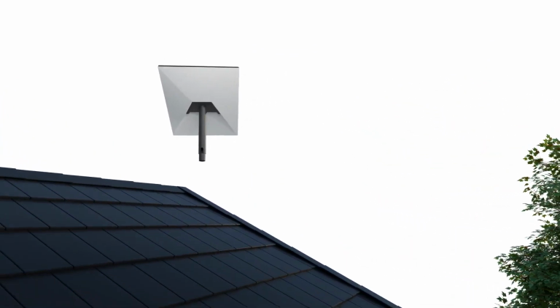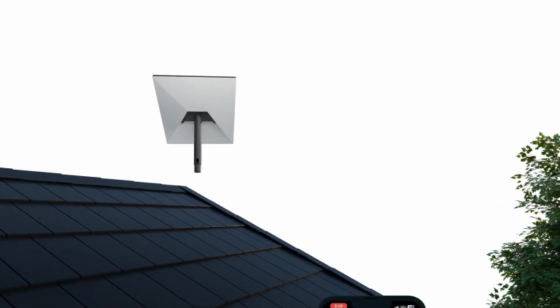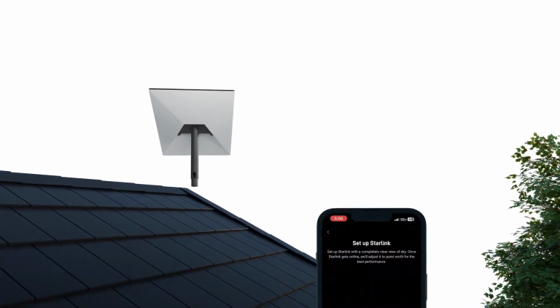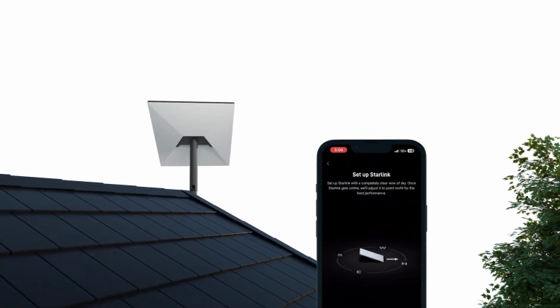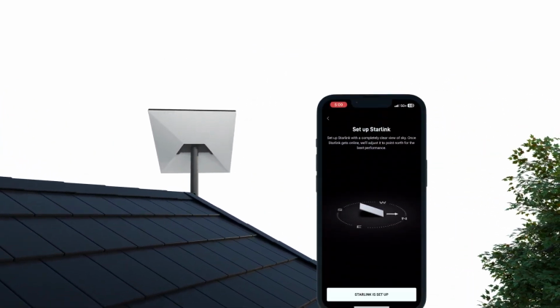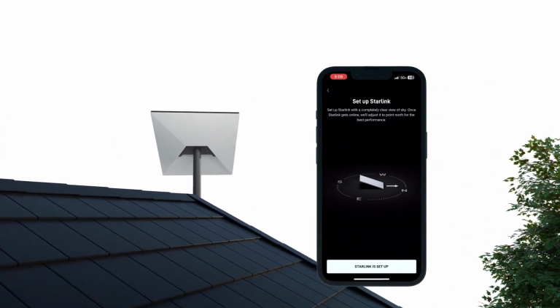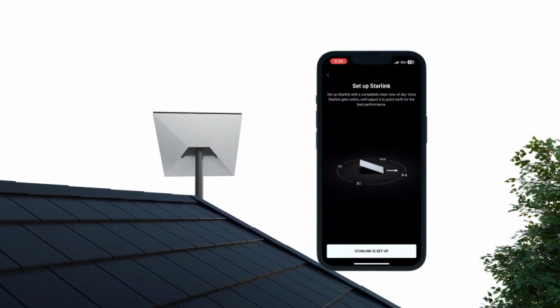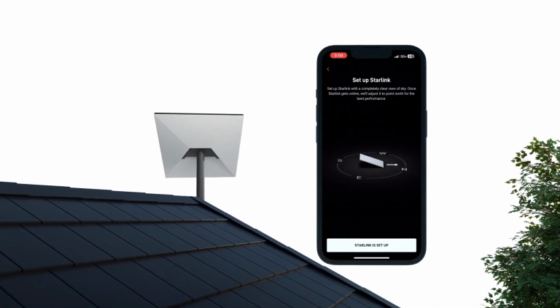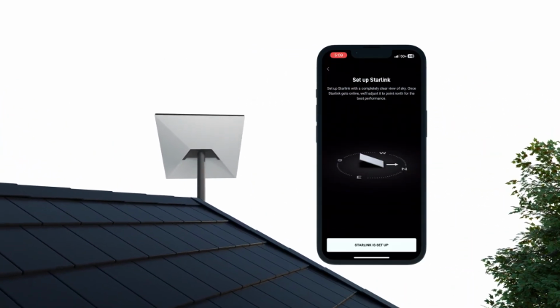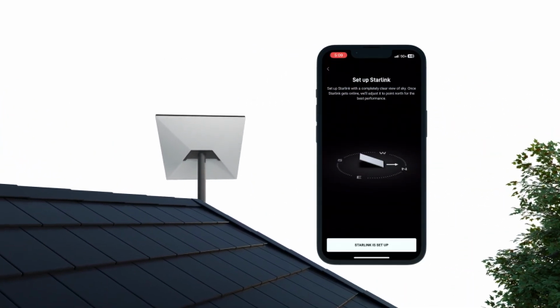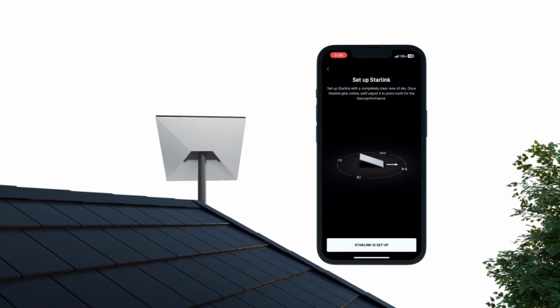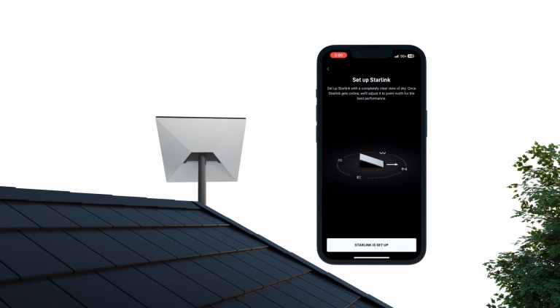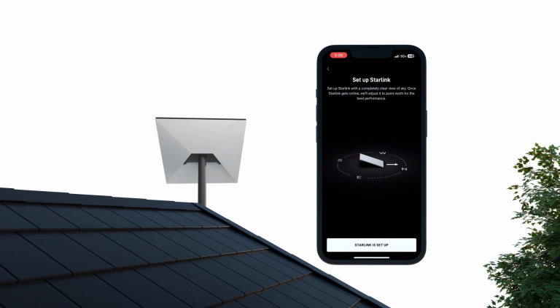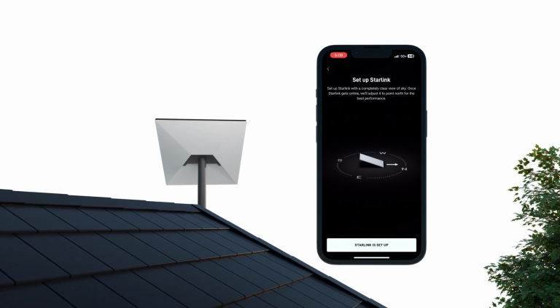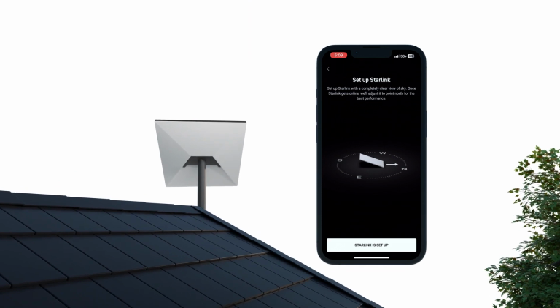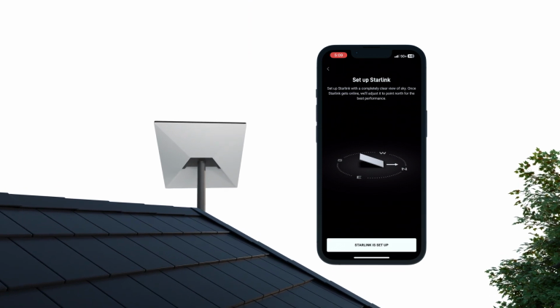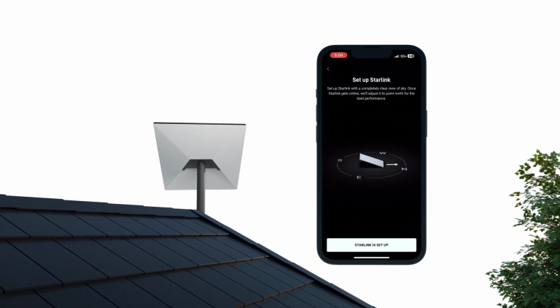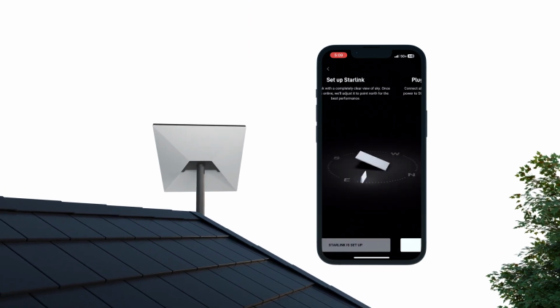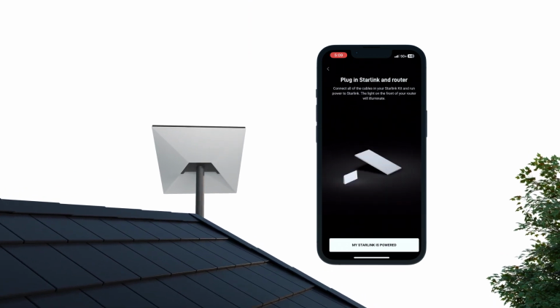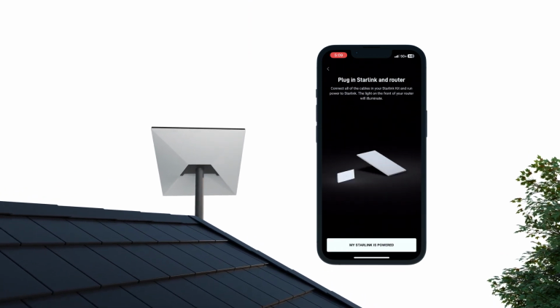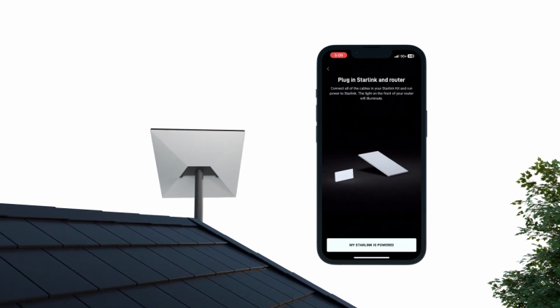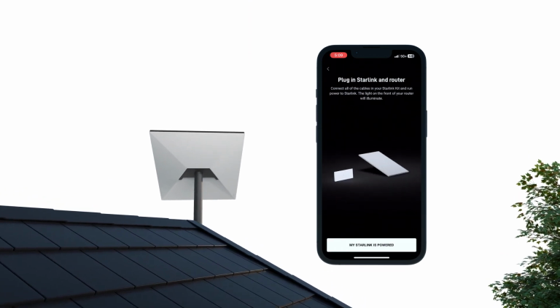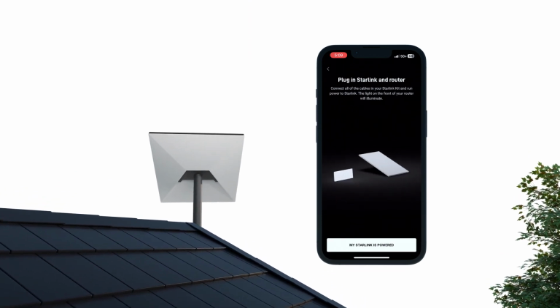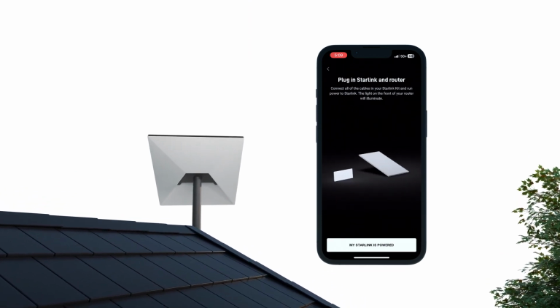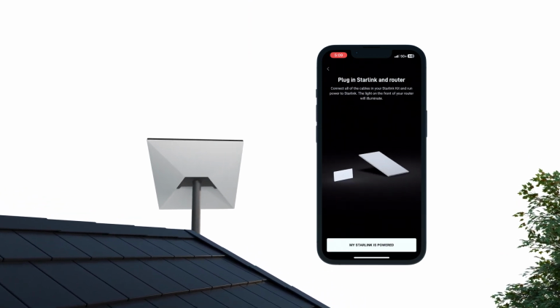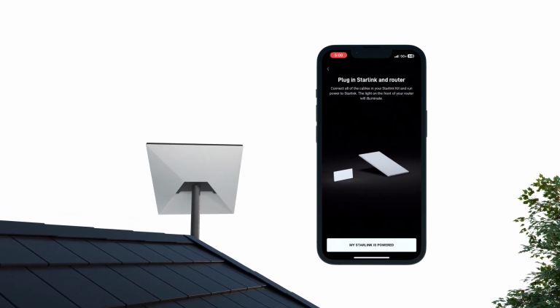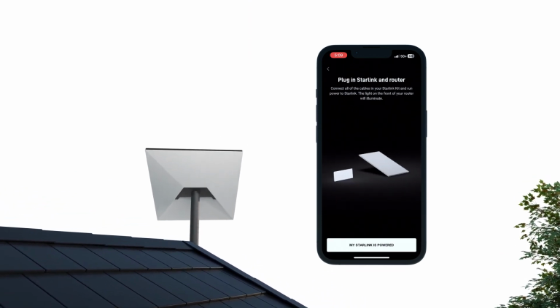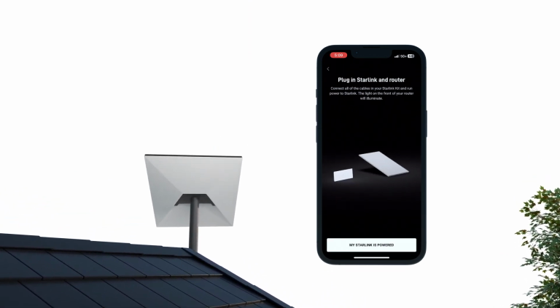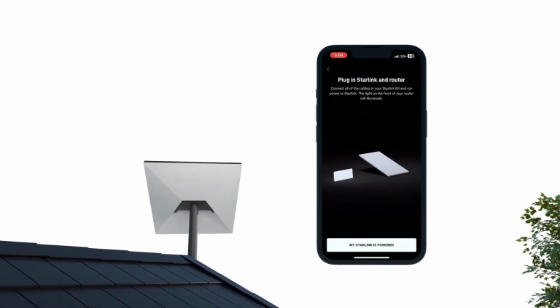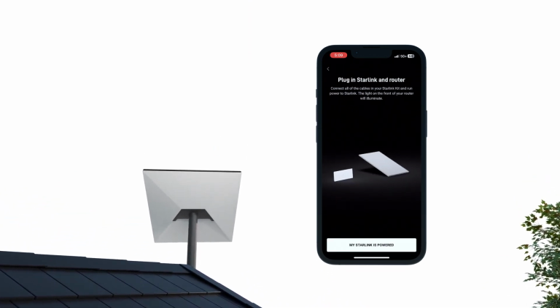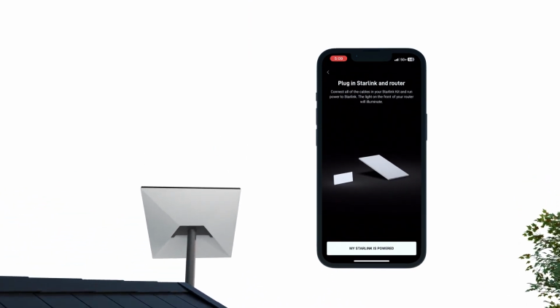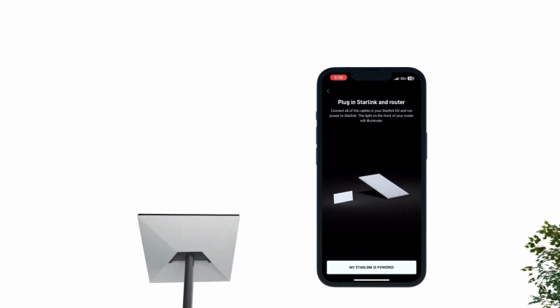Once you've found an ideal location, follow the prompts on the Starlink app to perform an initial setup of your Starlink.